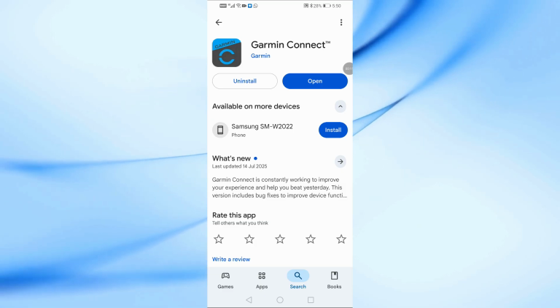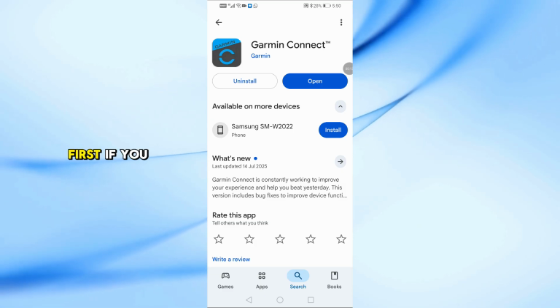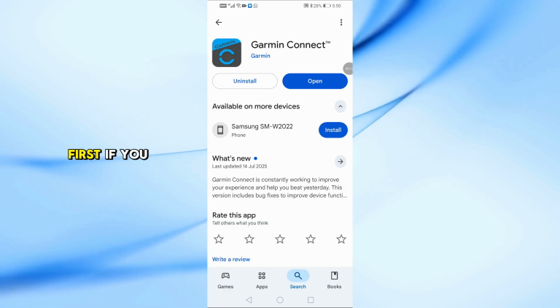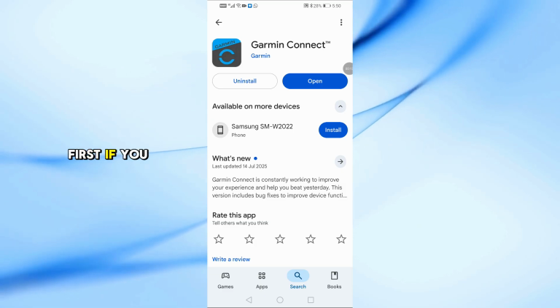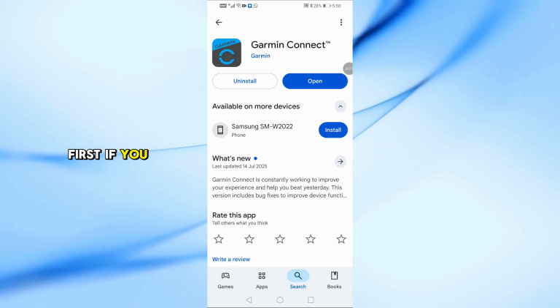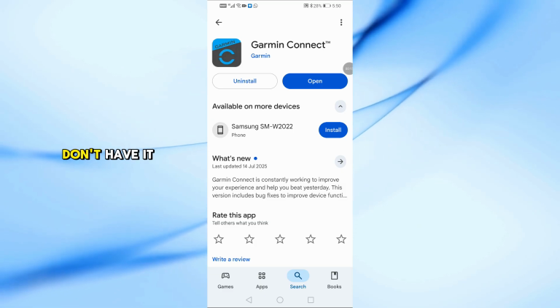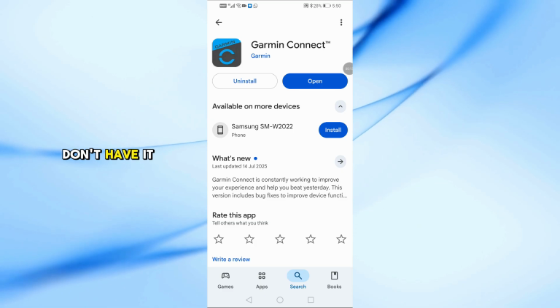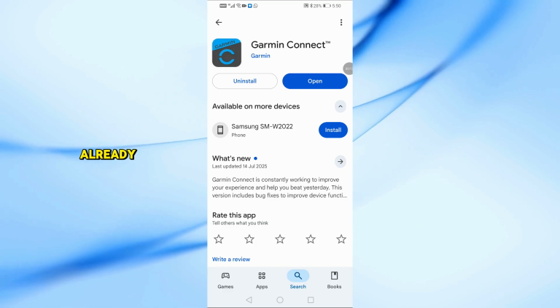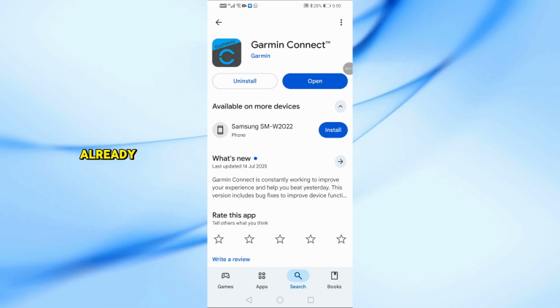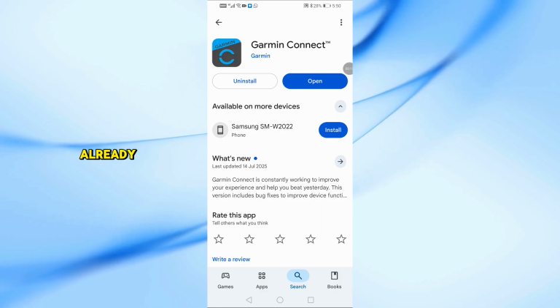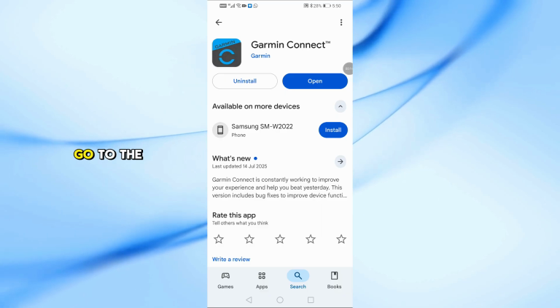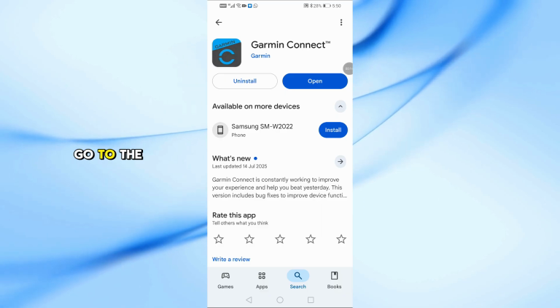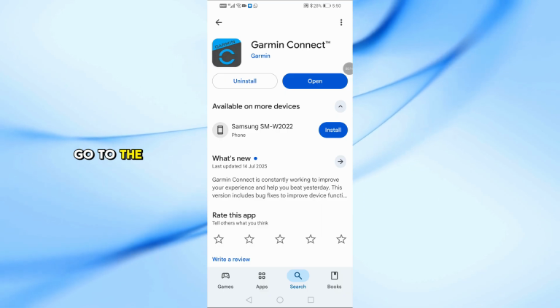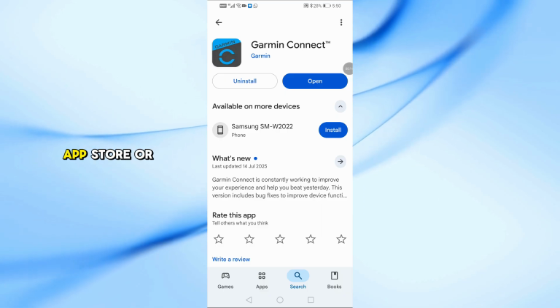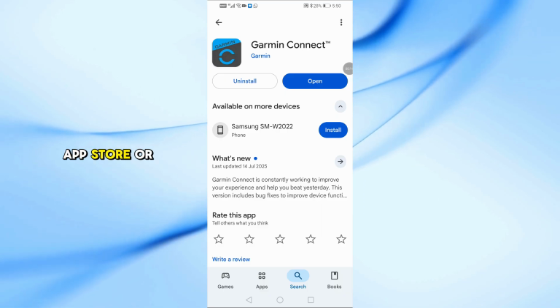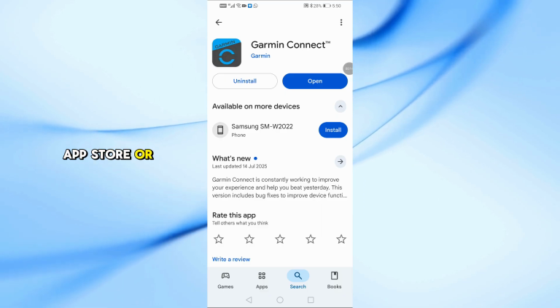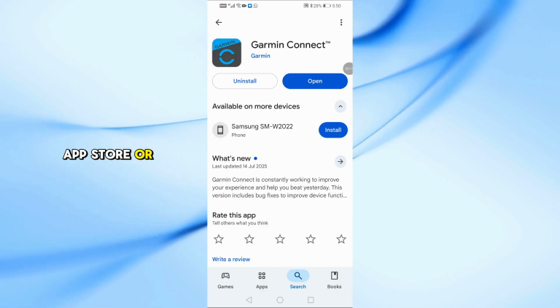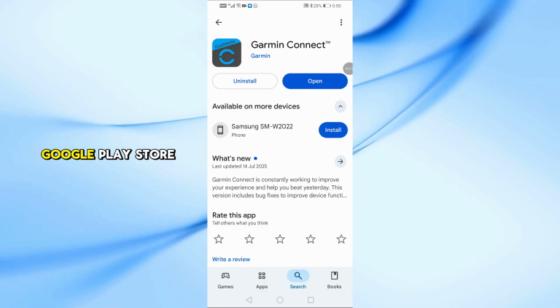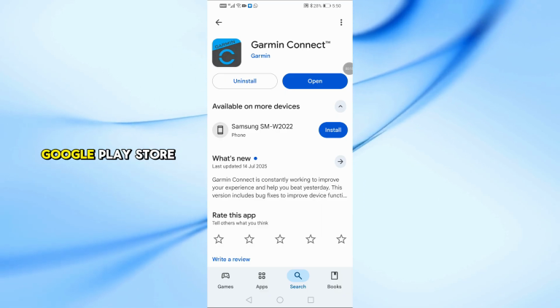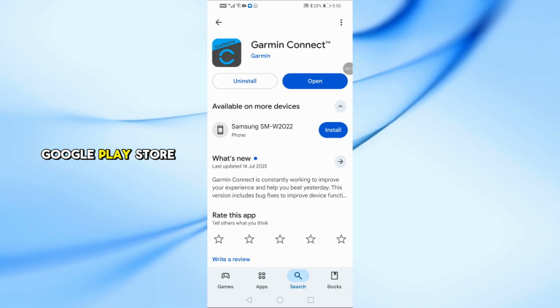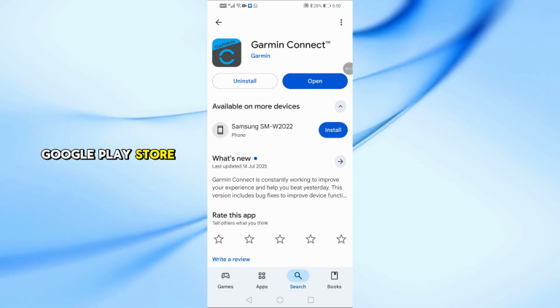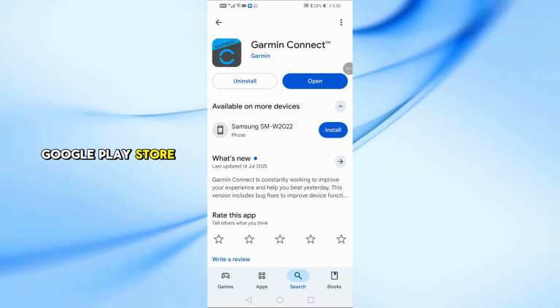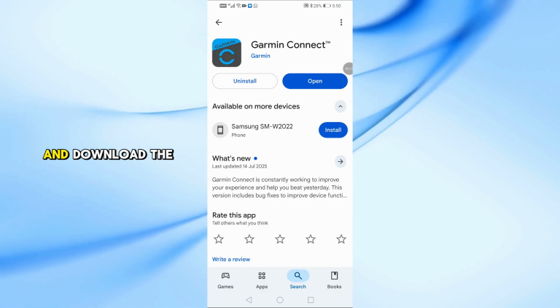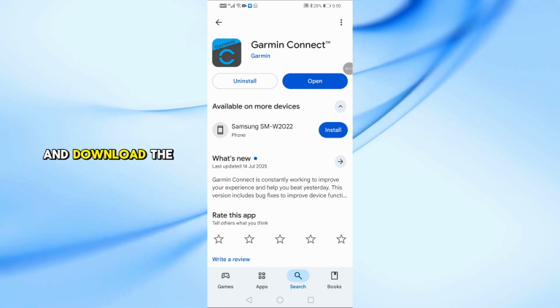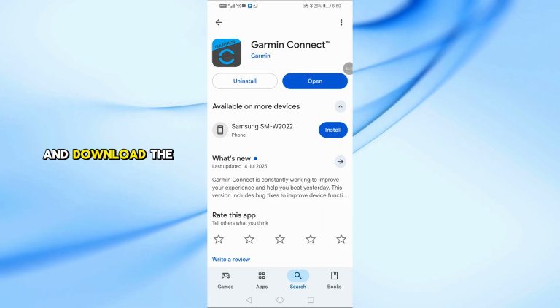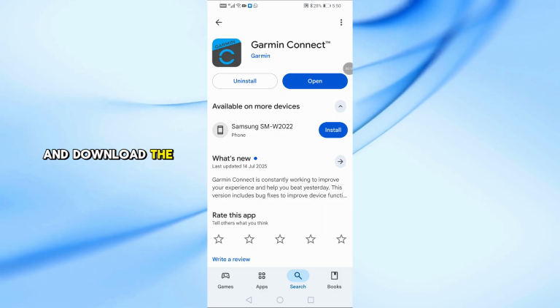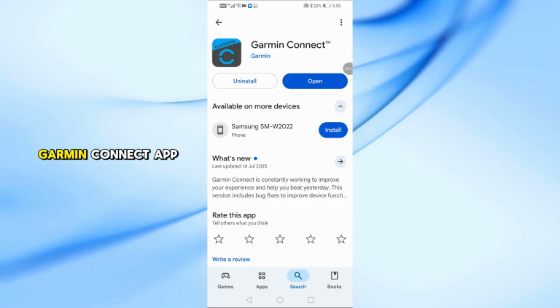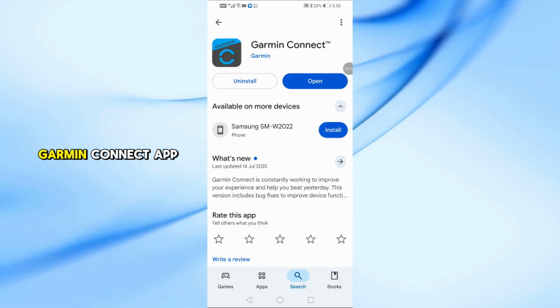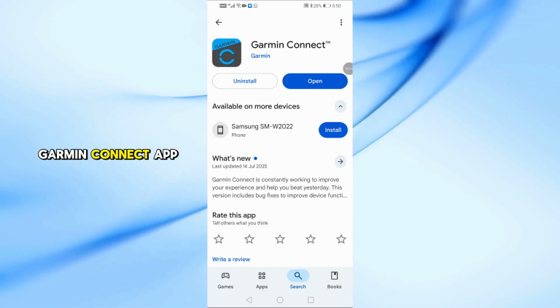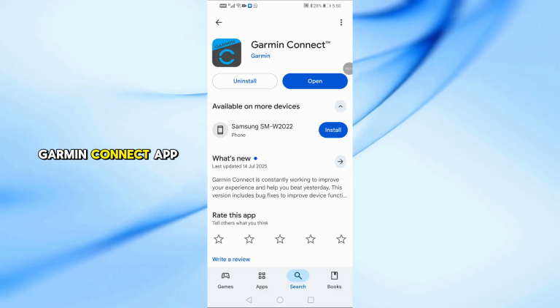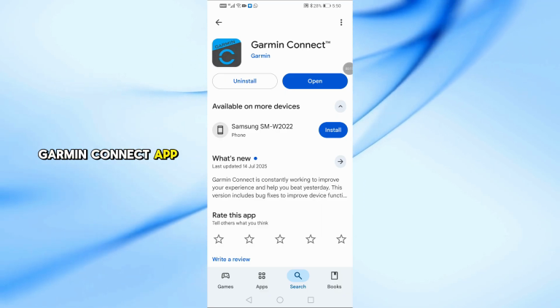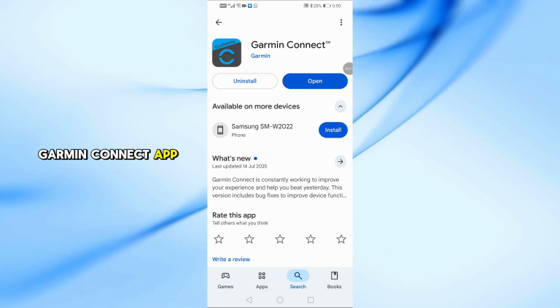First, if you don't have it already, go to the App Store or Google Play Store and download the Garmin Connect app.